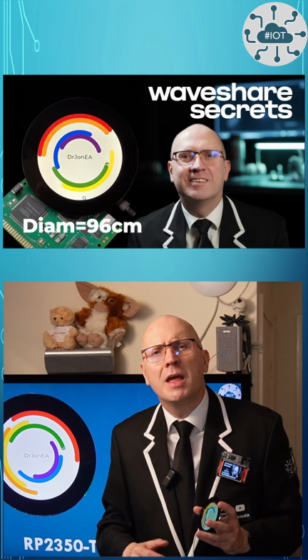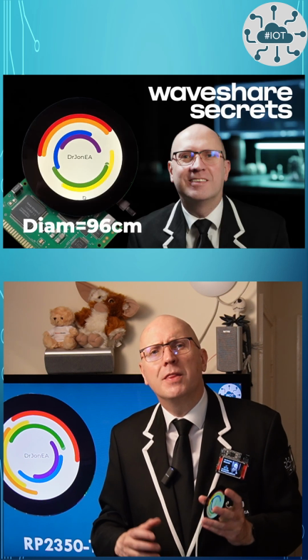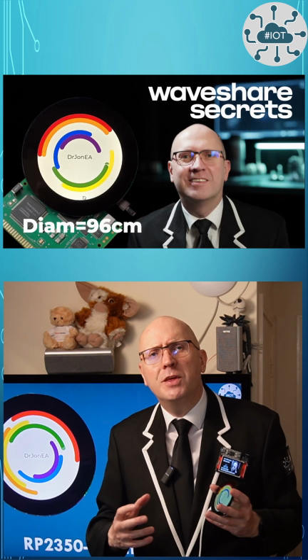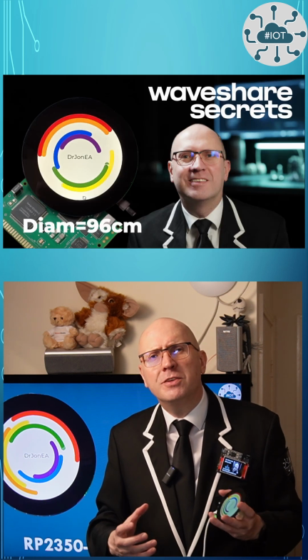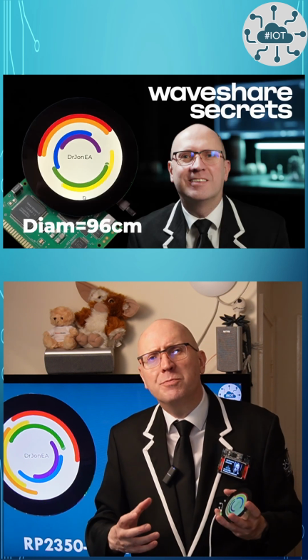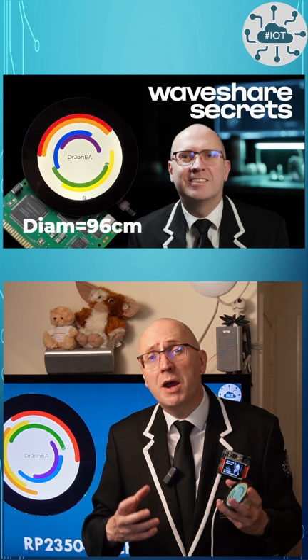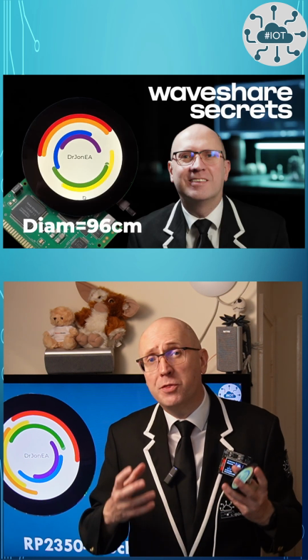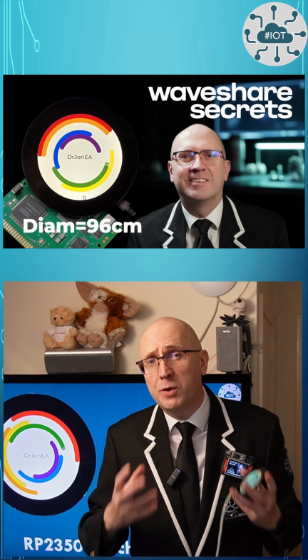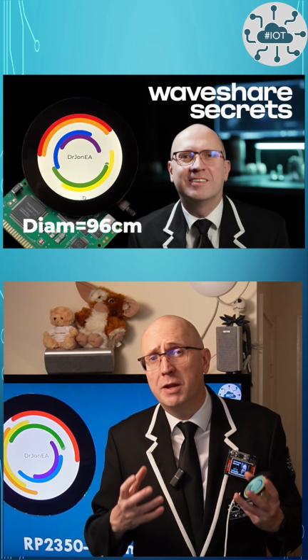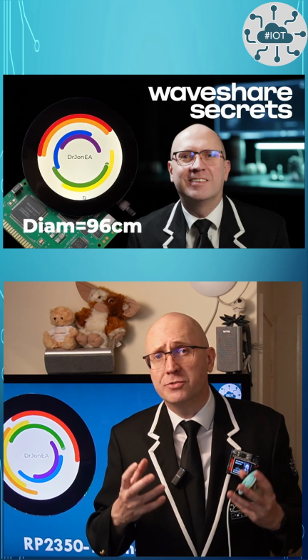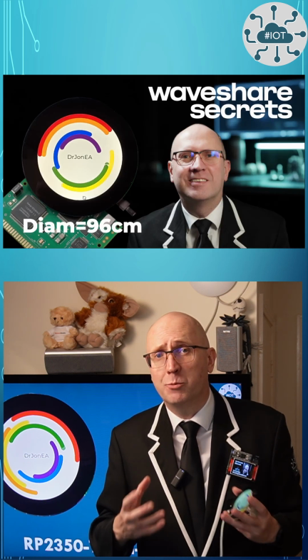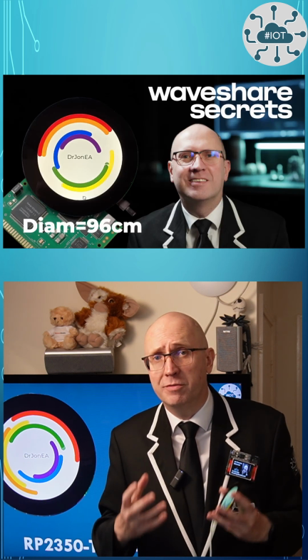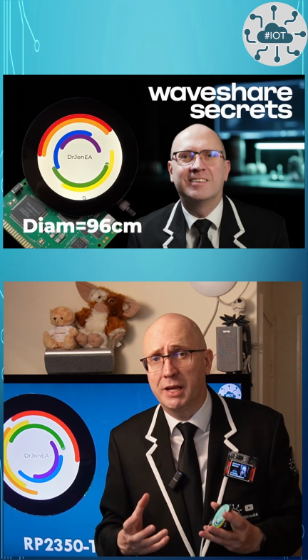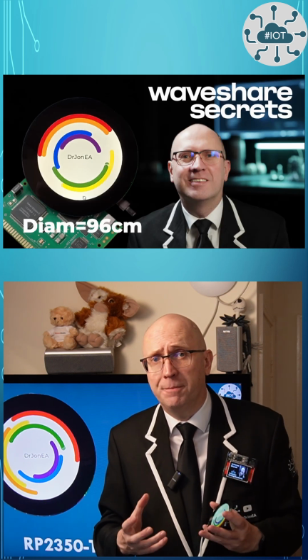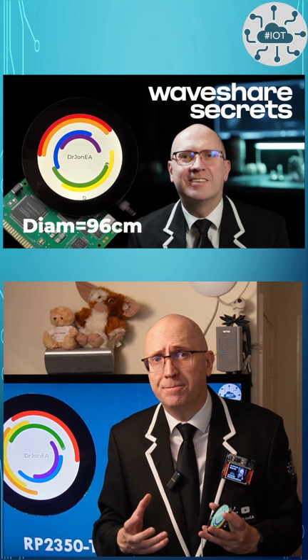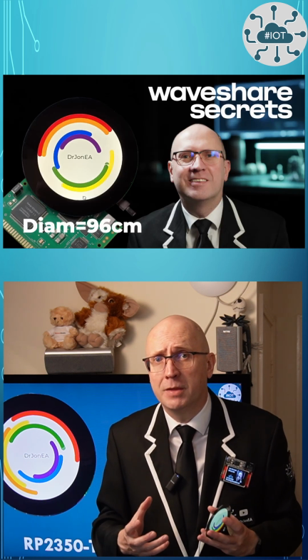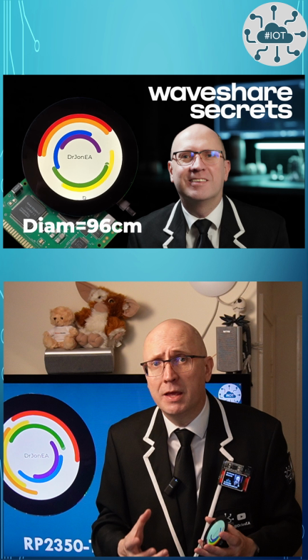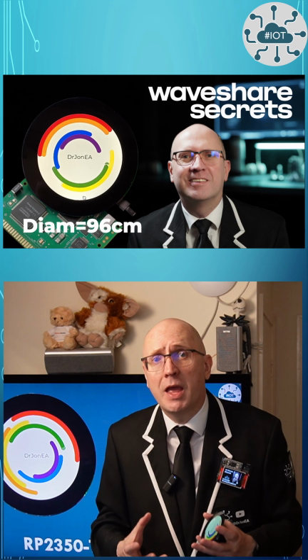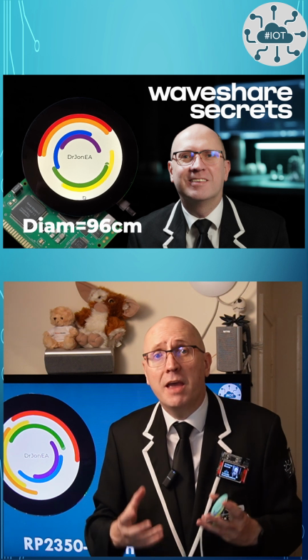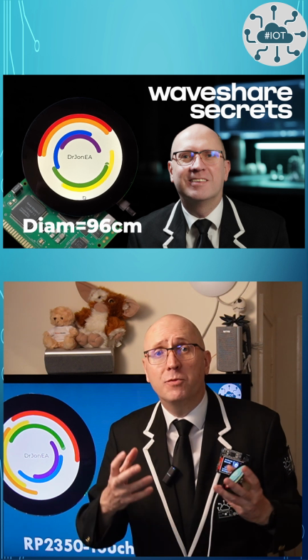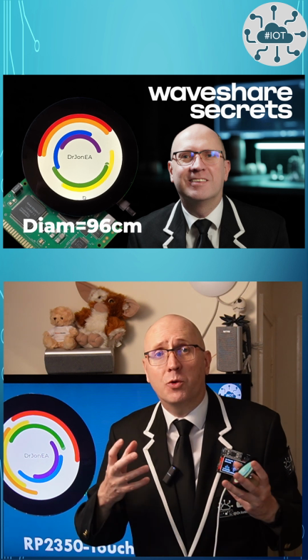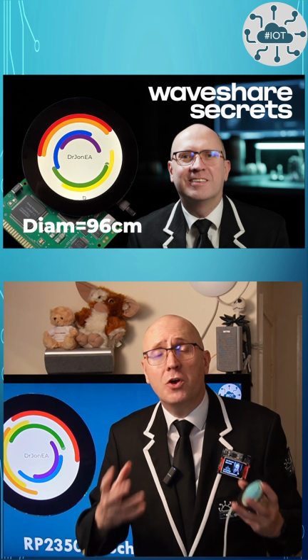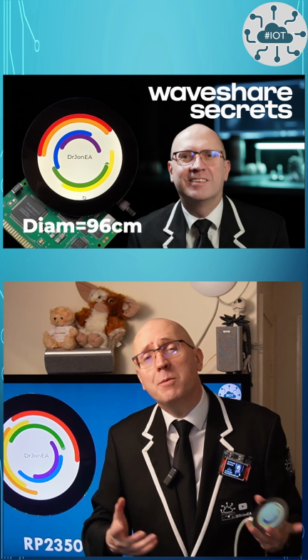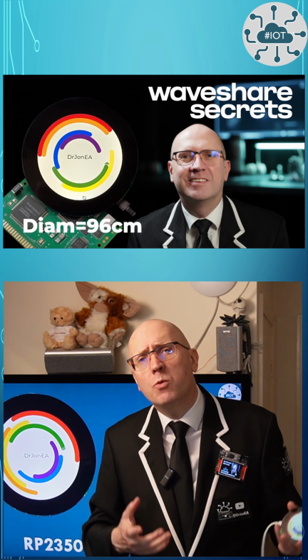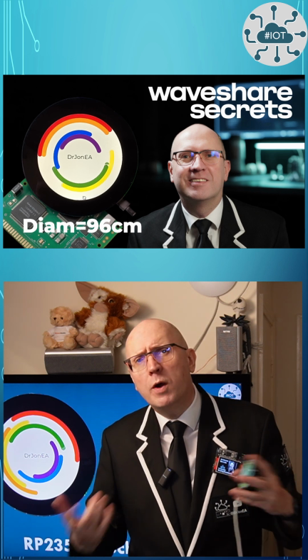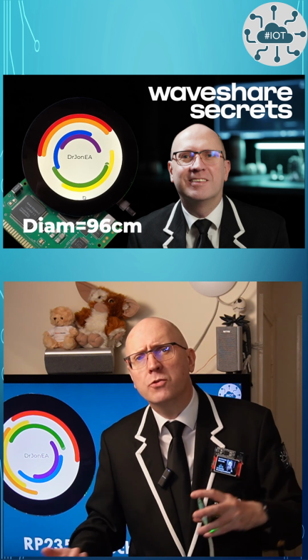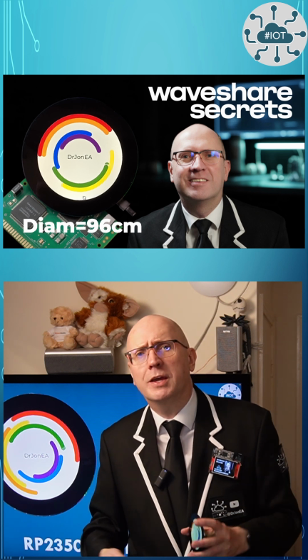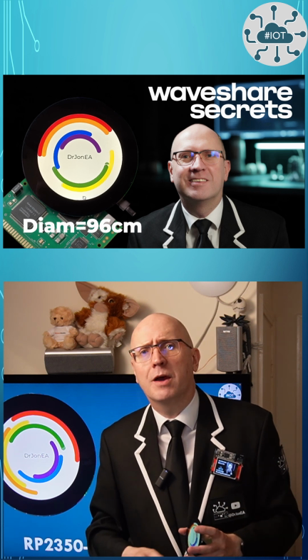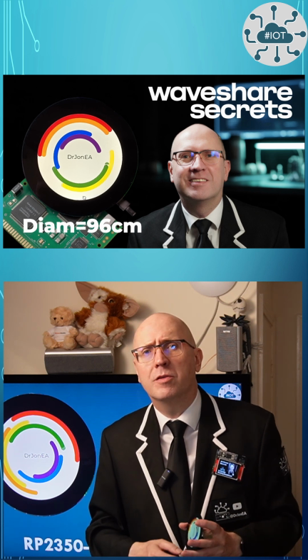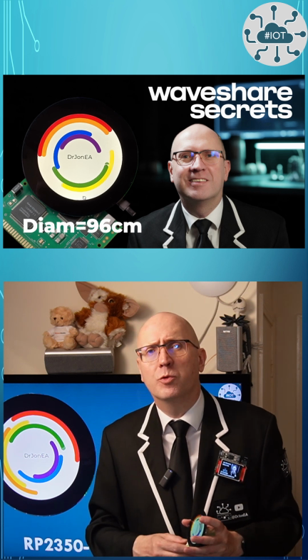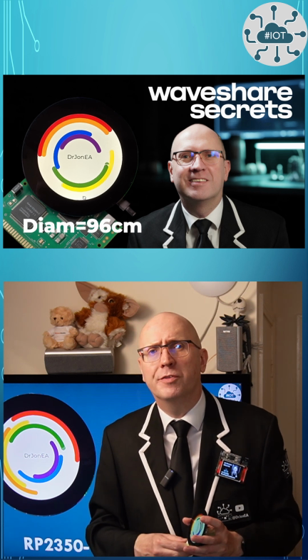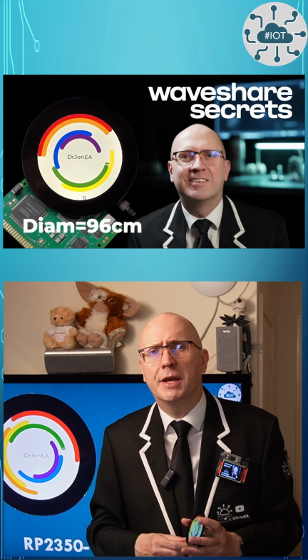This is my three-minute summary video. If you've got time, why not check out the full video?